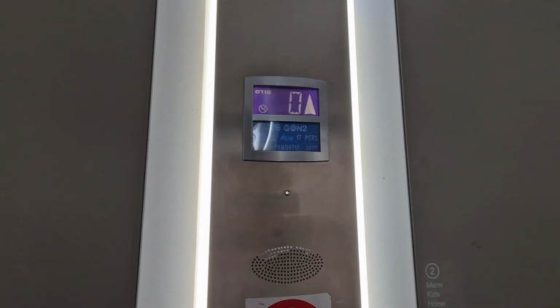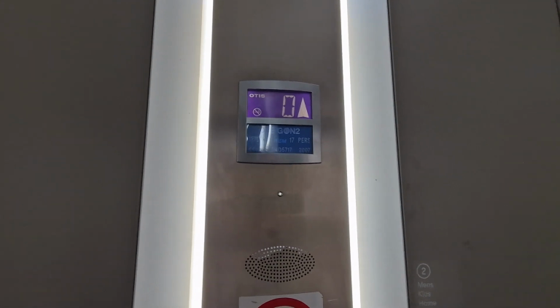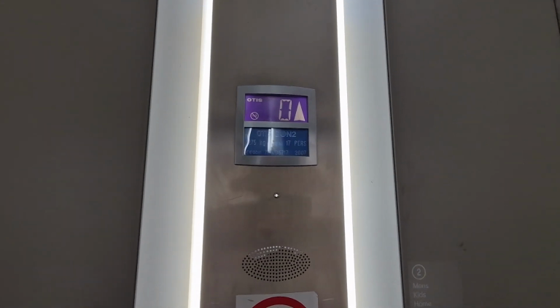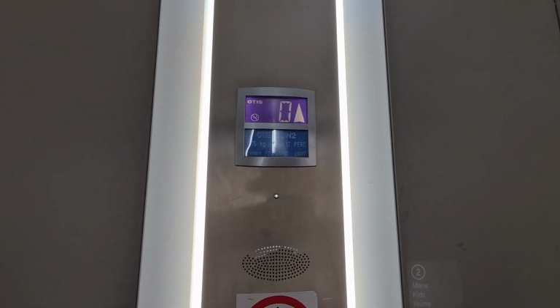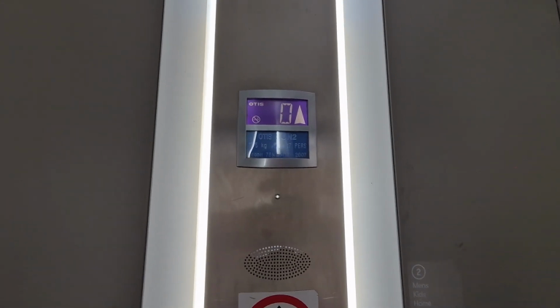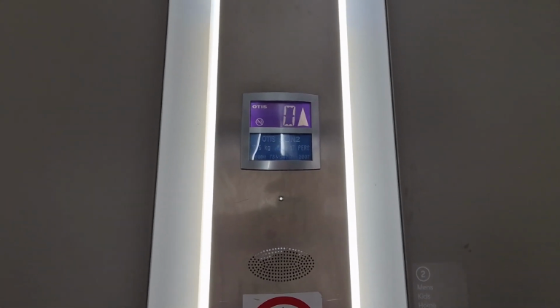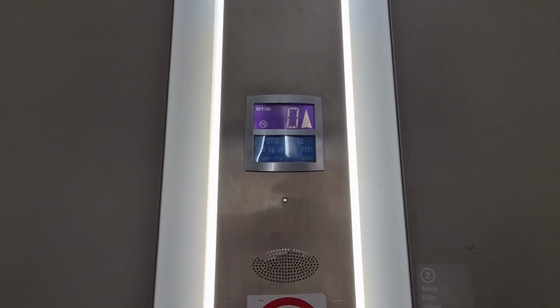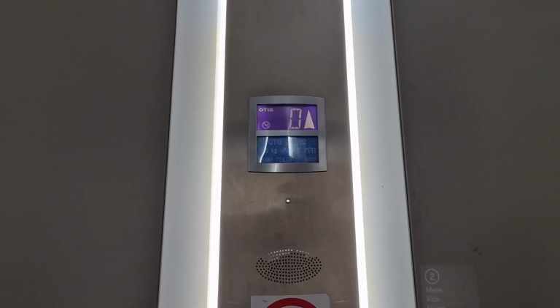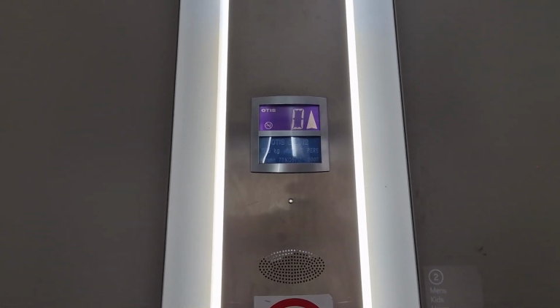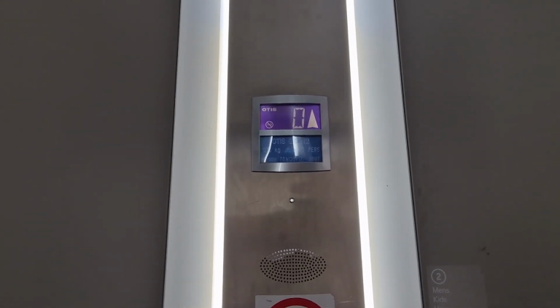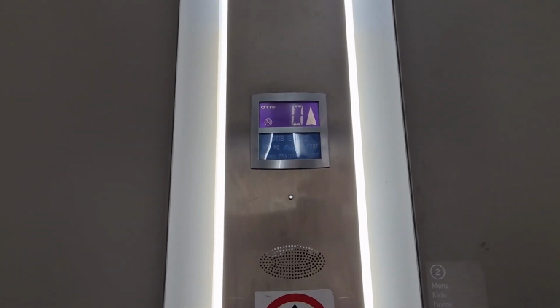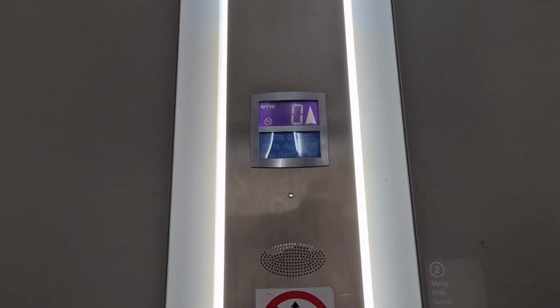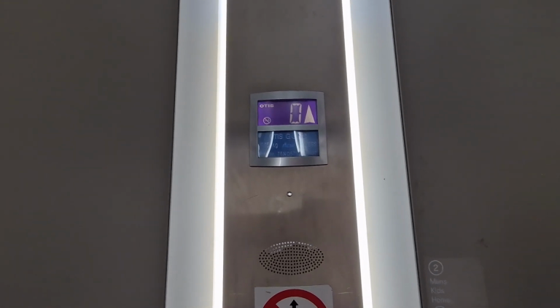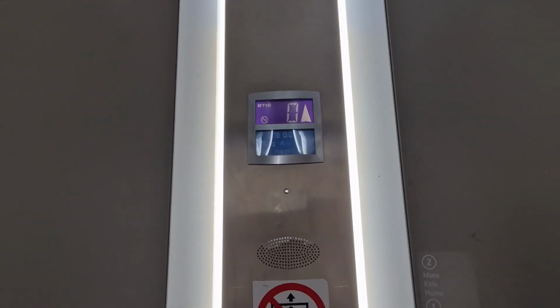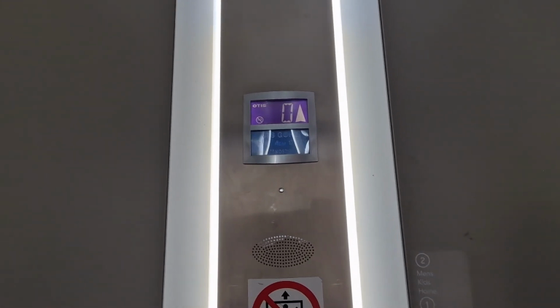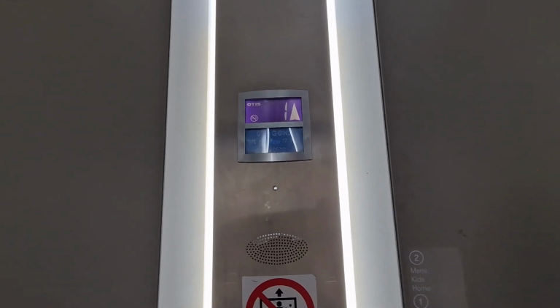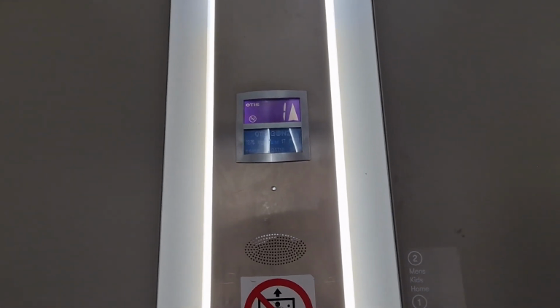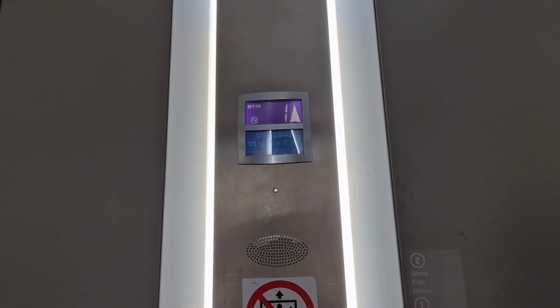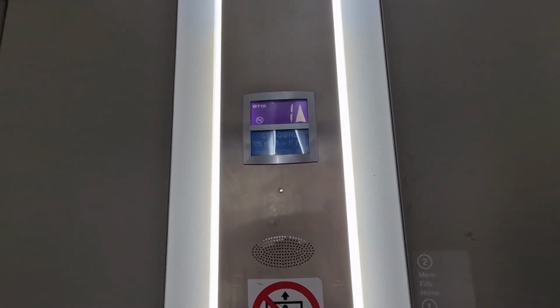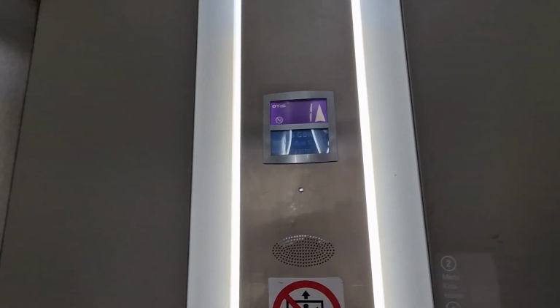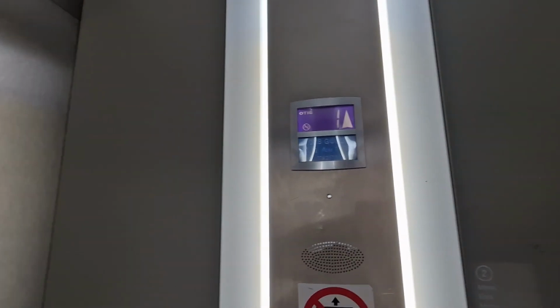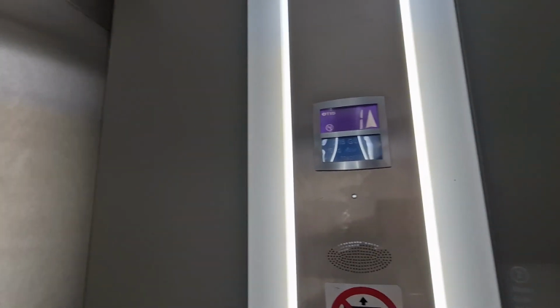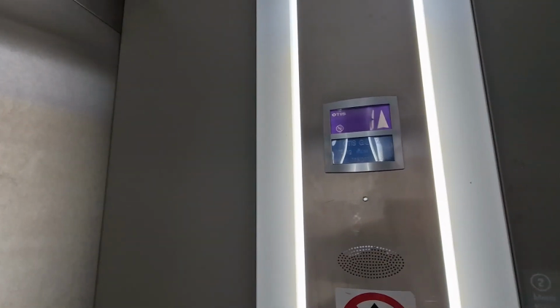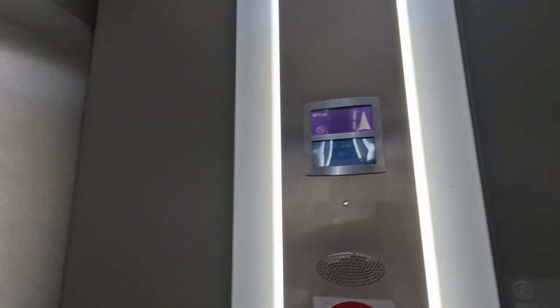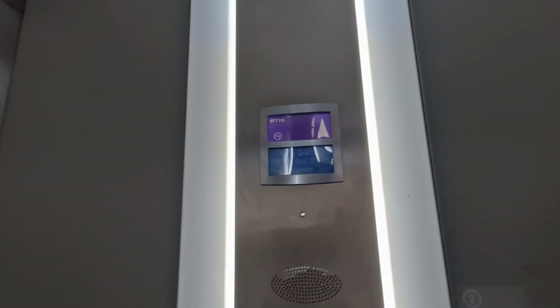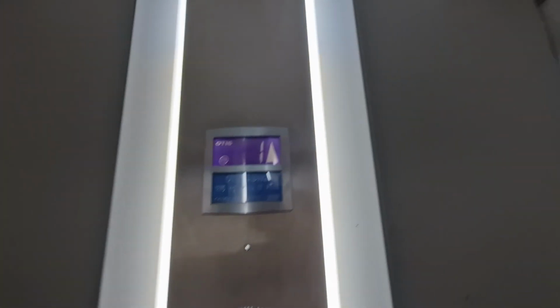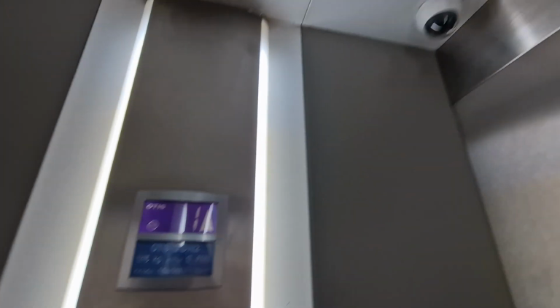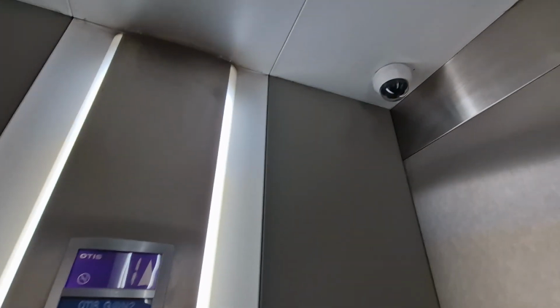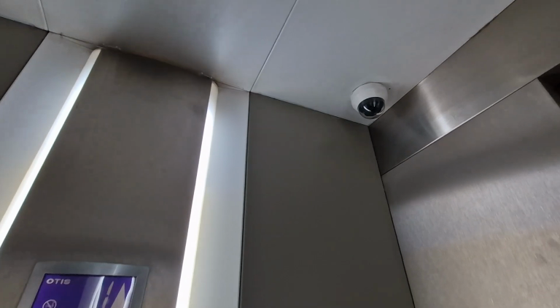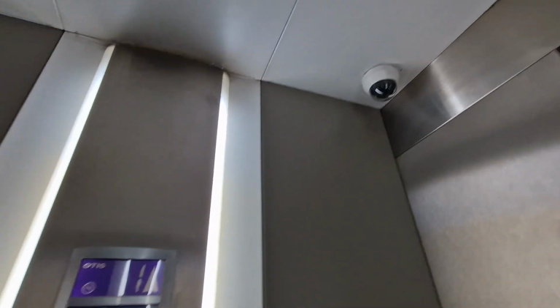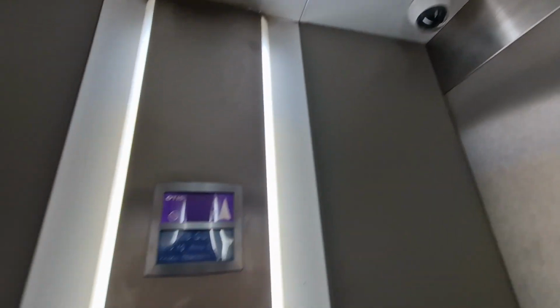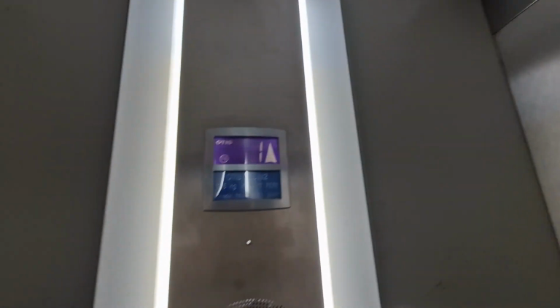It's now just done 2. Lift capacity: 1275 kilos, 17 persons, built in 2007. Security camera up there.